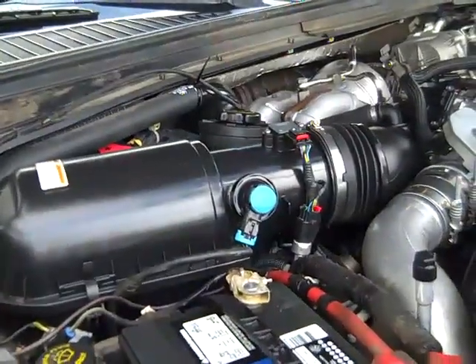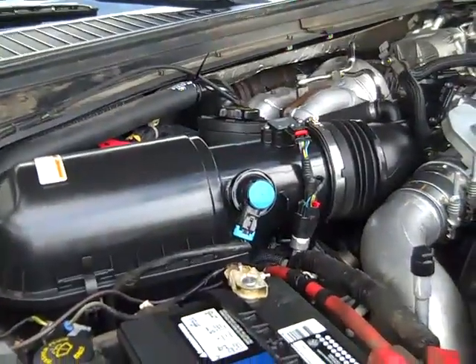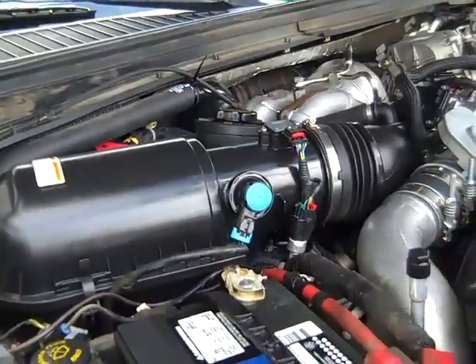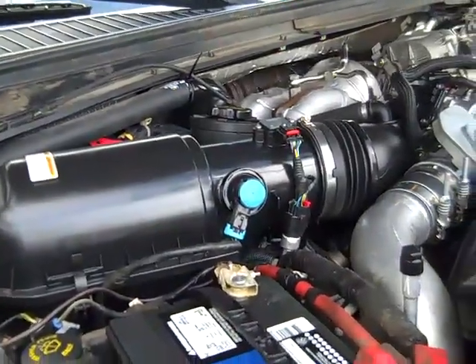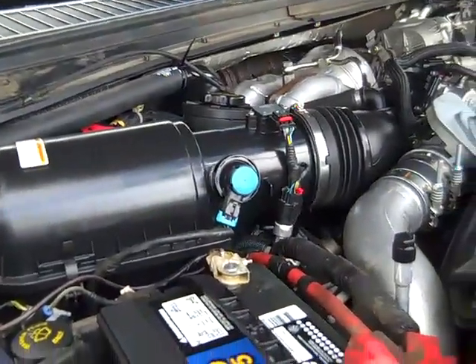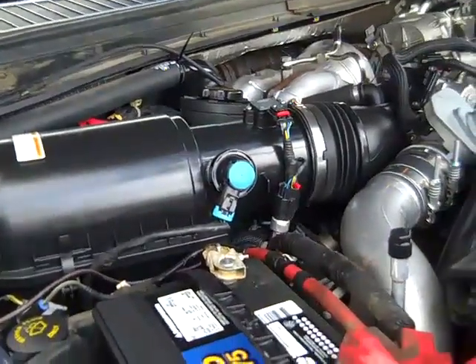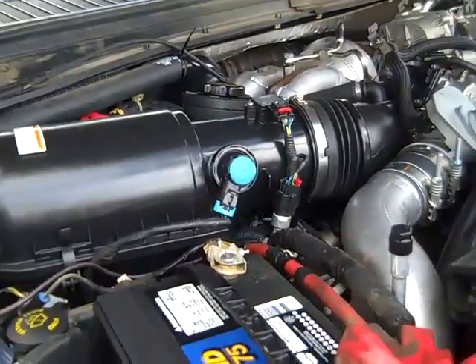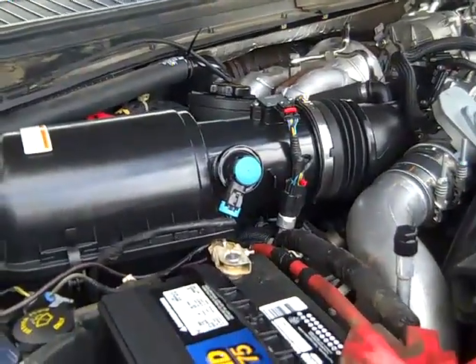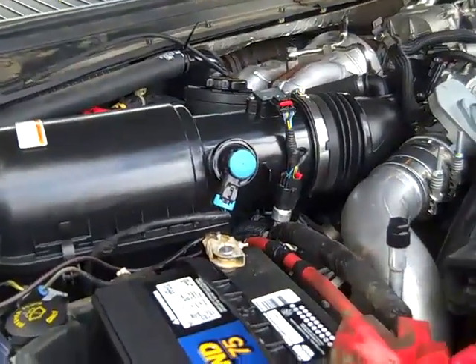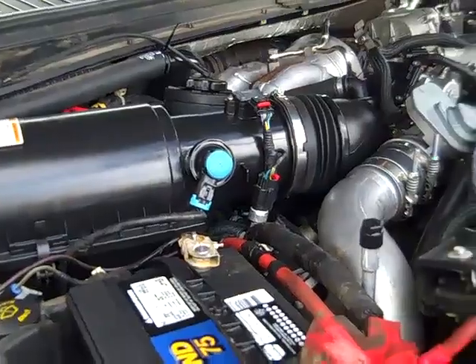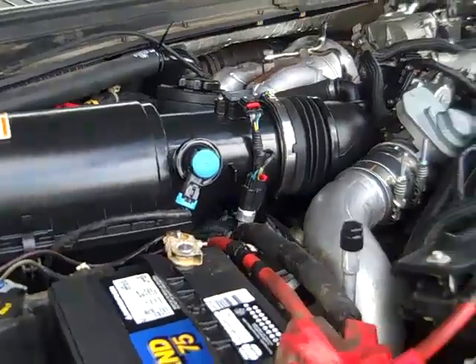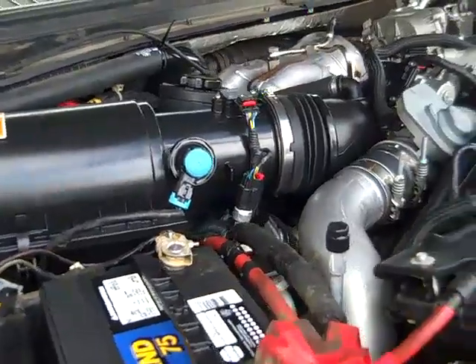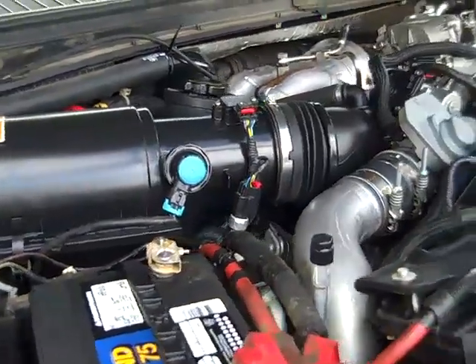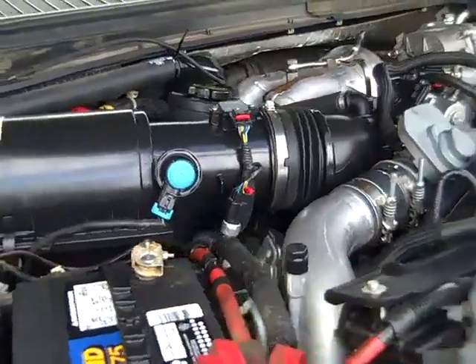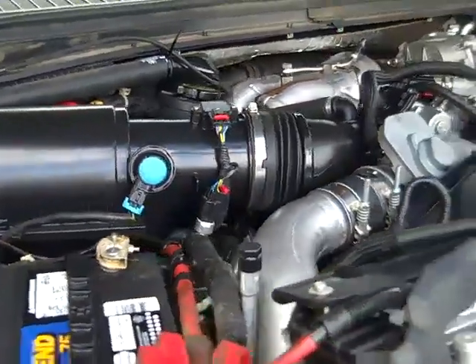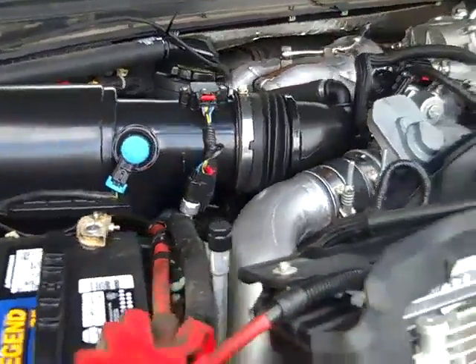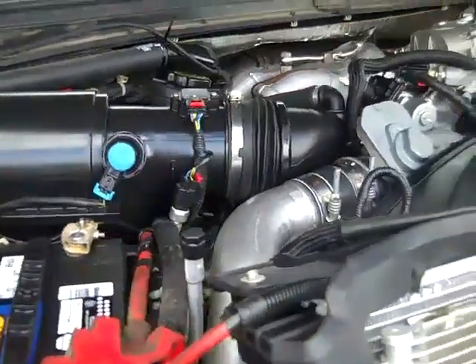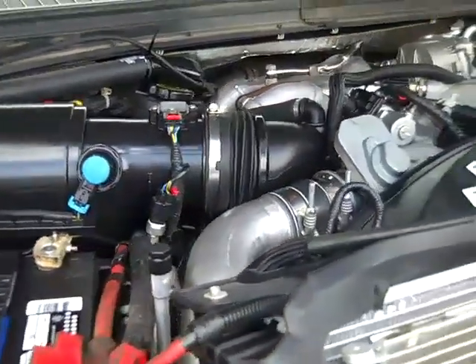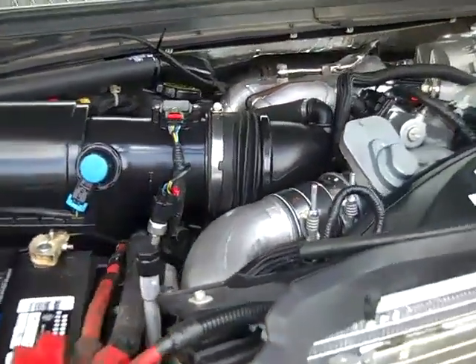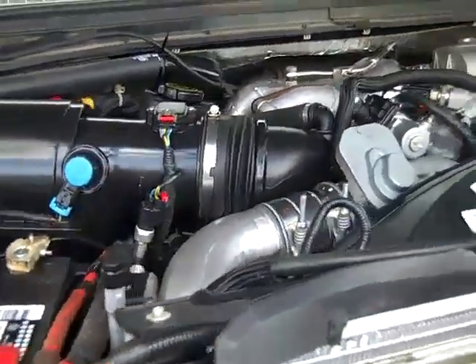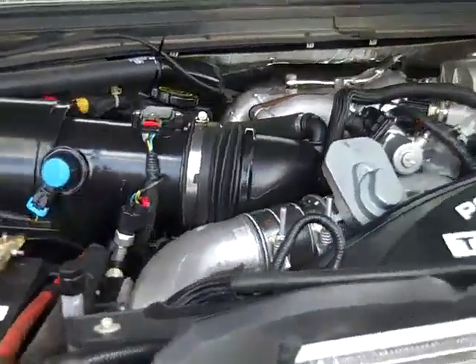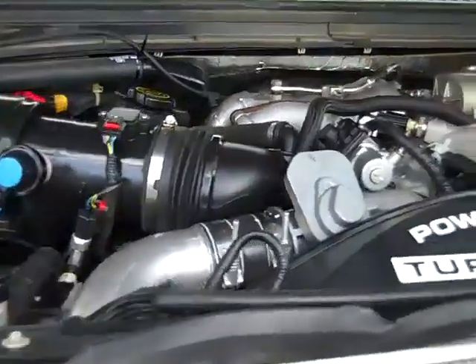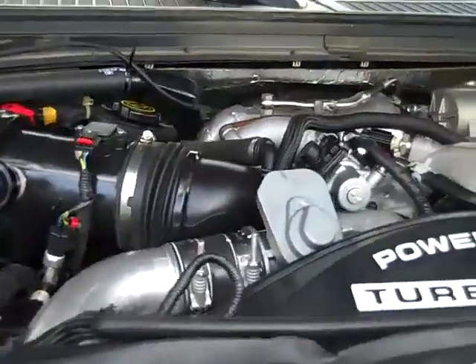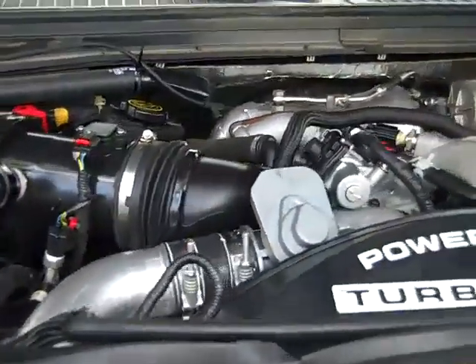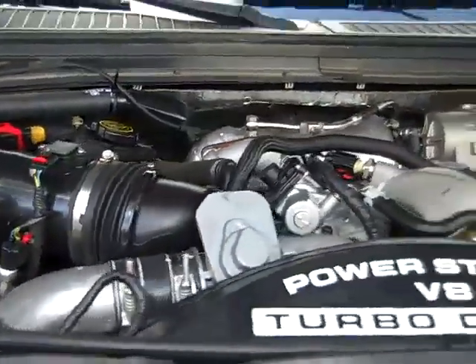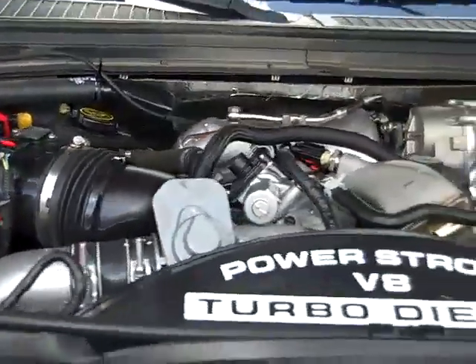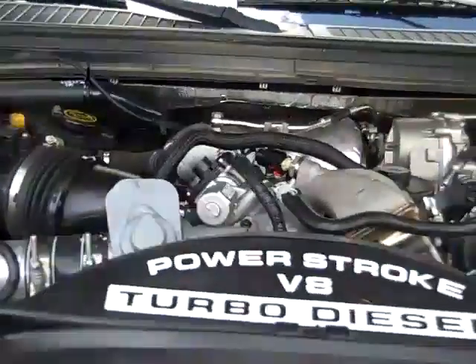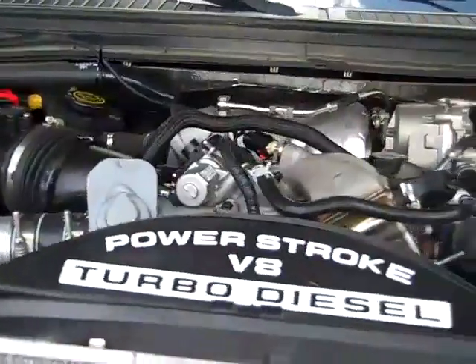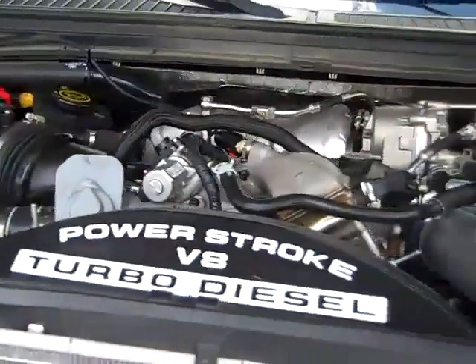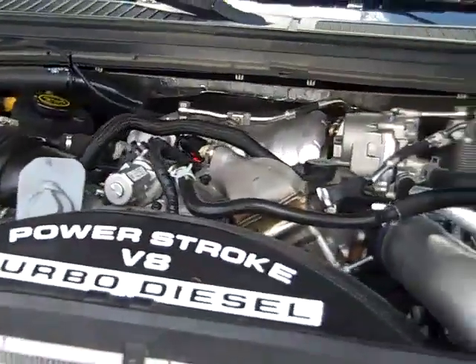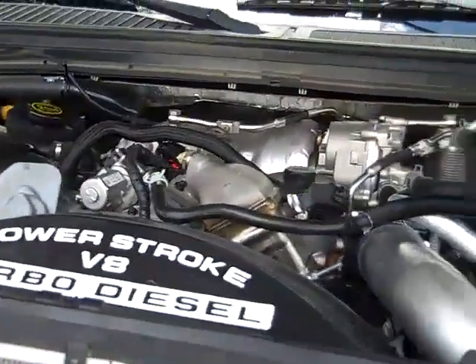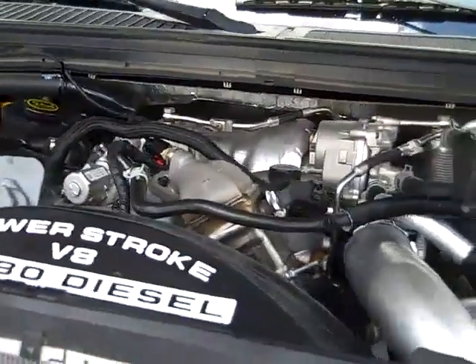Under the hood, you have a super clean 6.4 liter Power Stroke V8, and this is a turbo diesel.